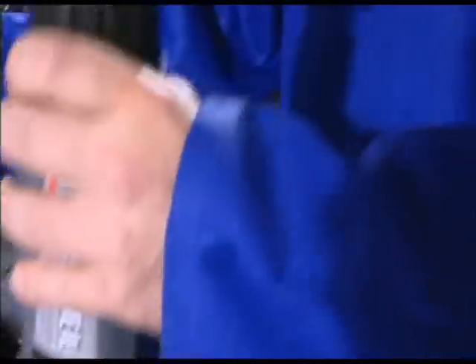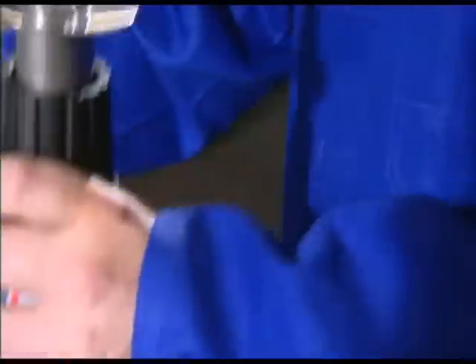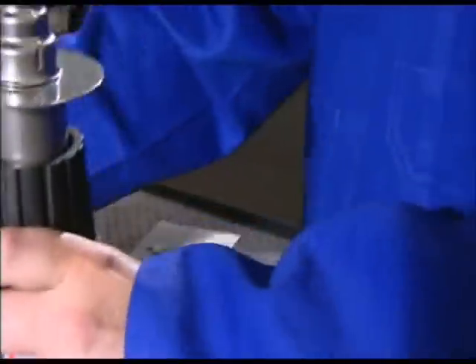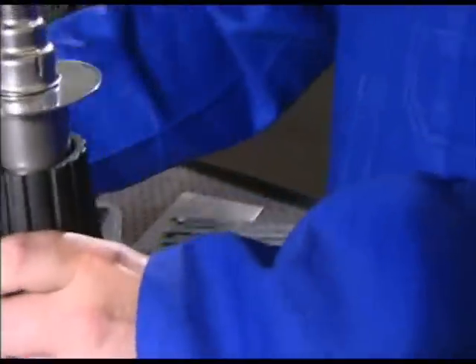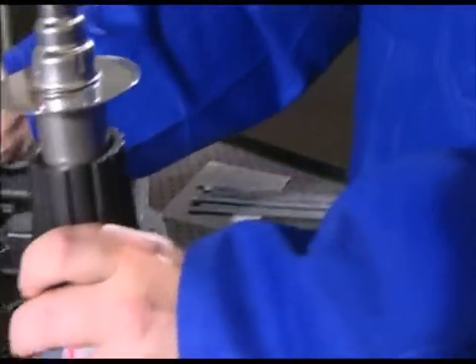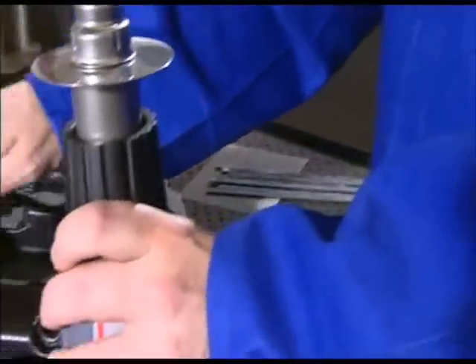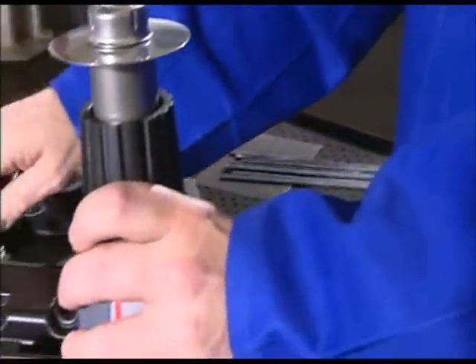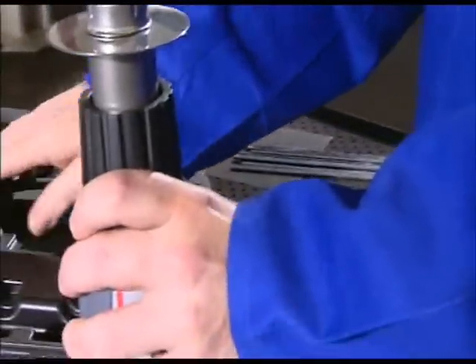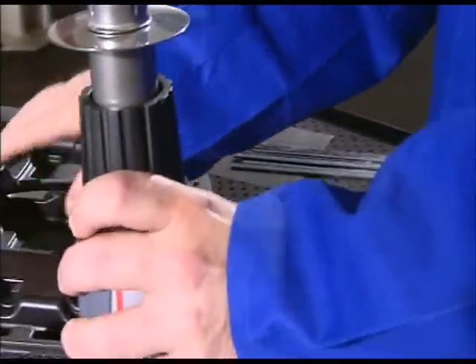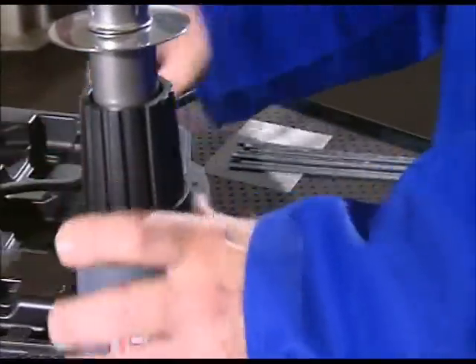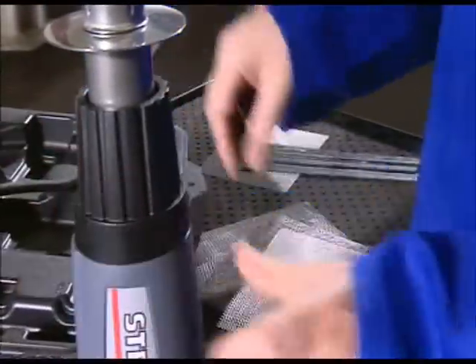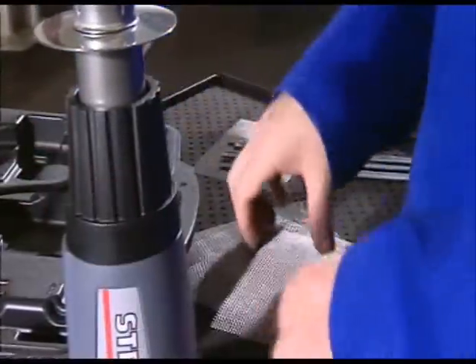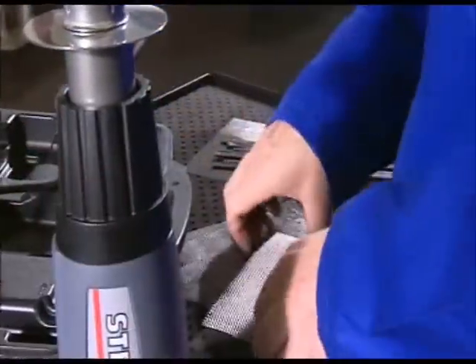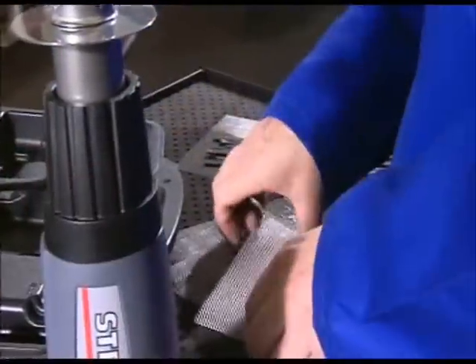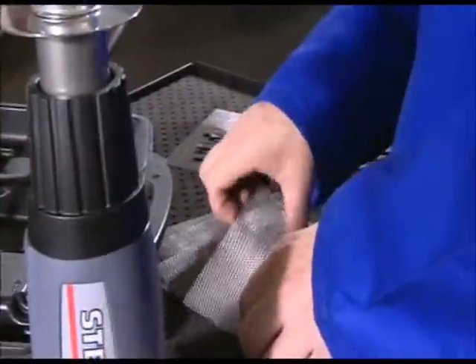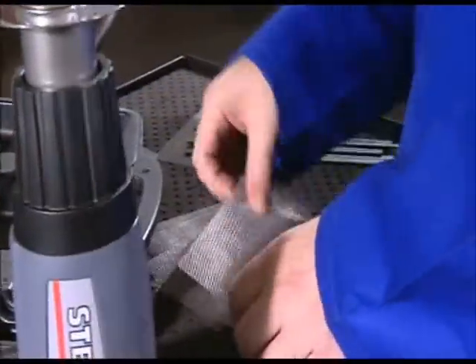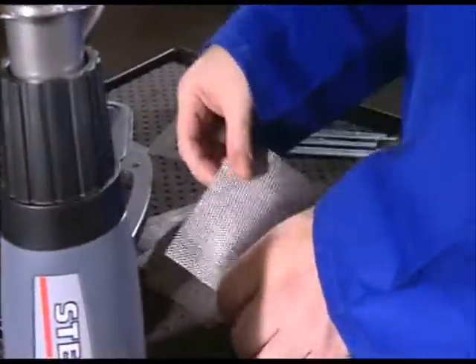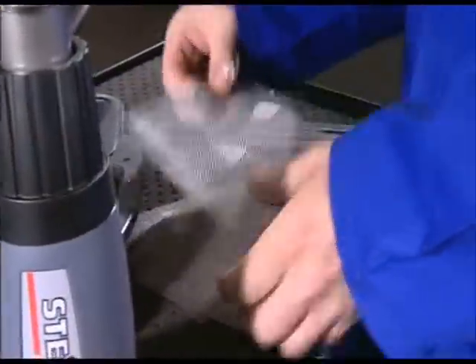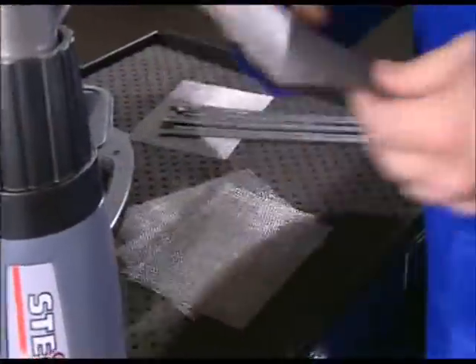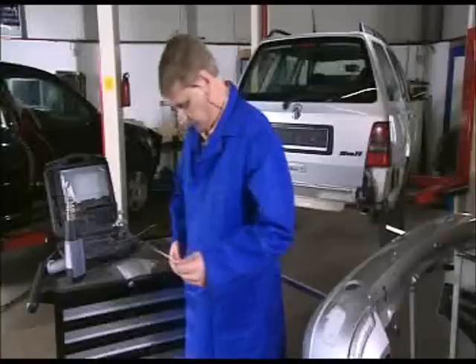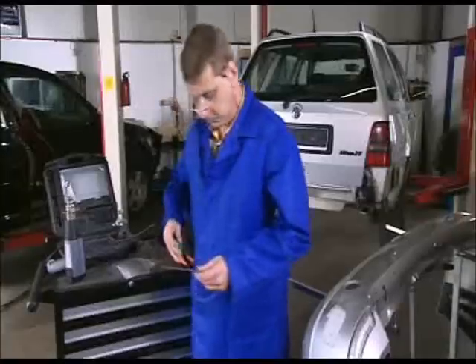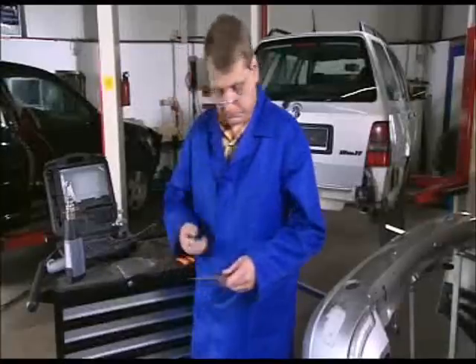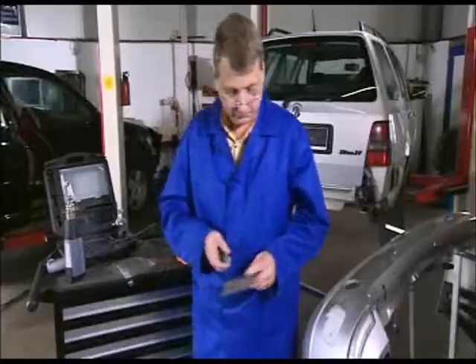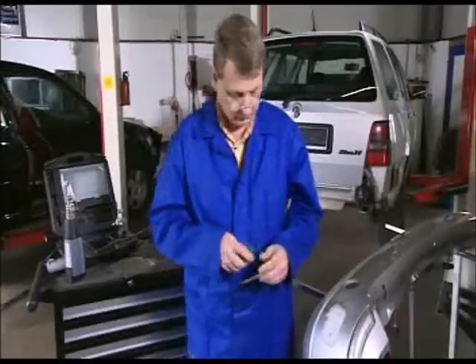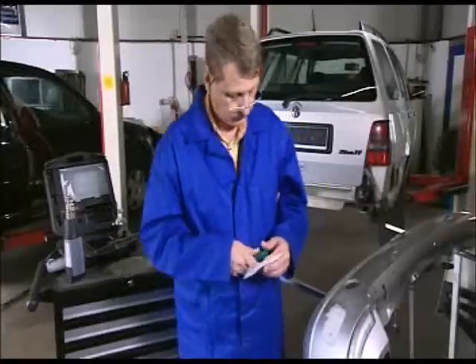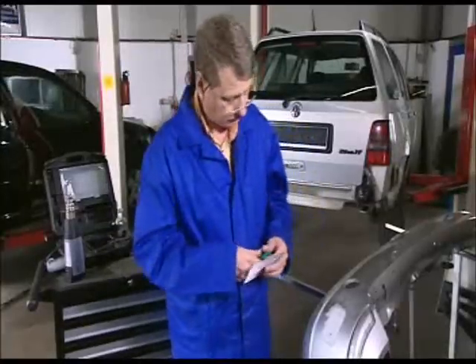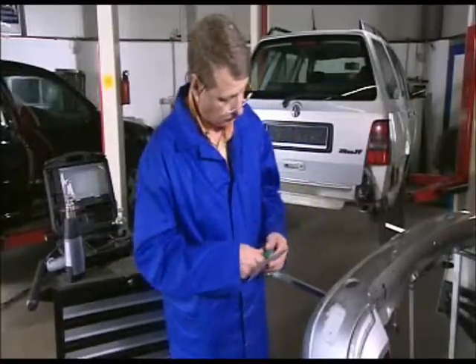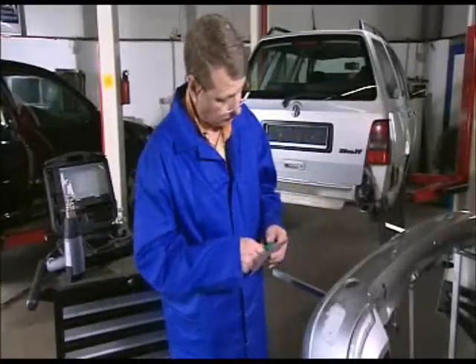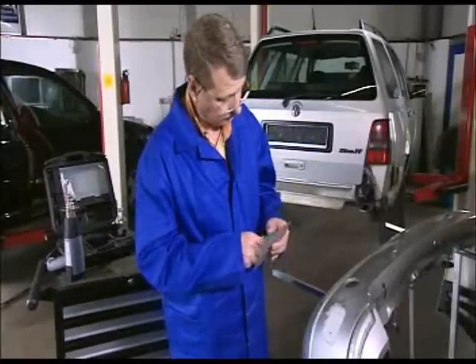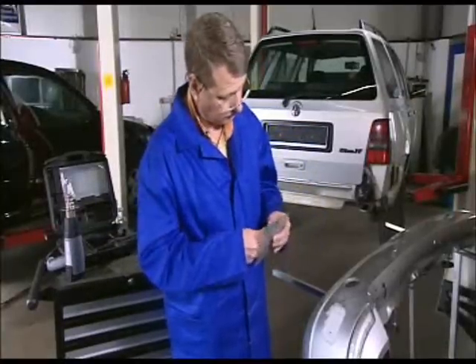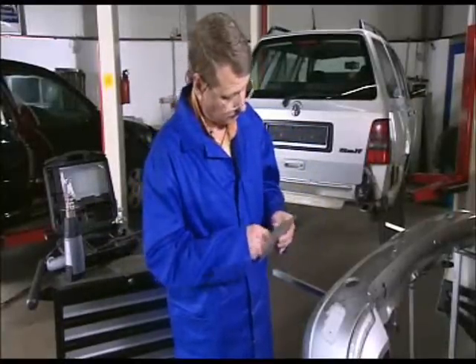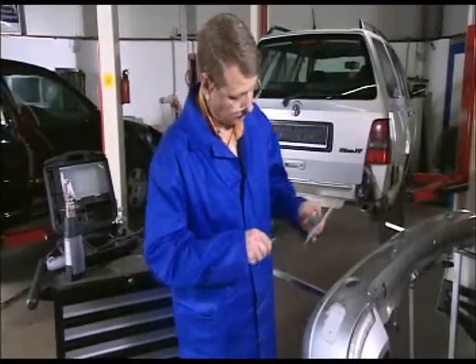During the 3-minute heating up phase, you can cut the stainless steel gauze to exactly the required size.